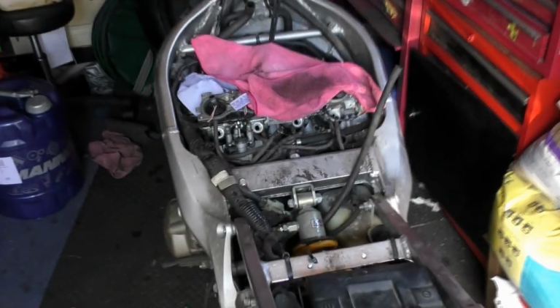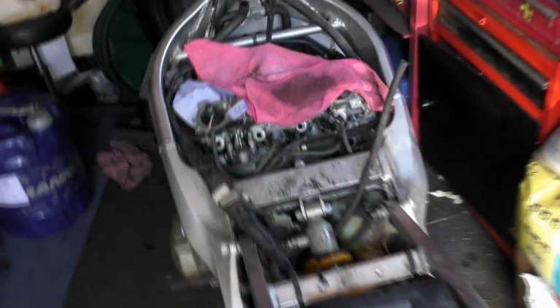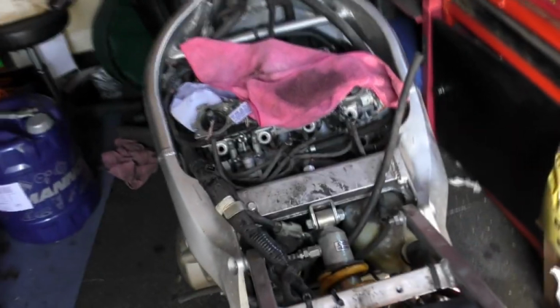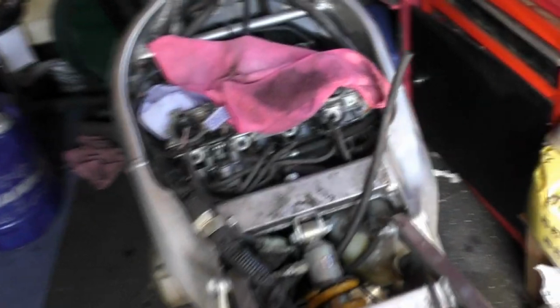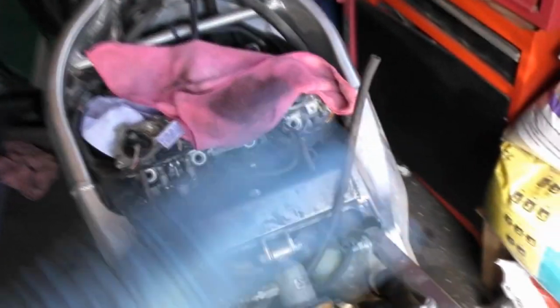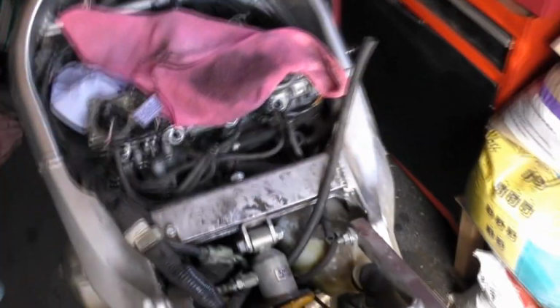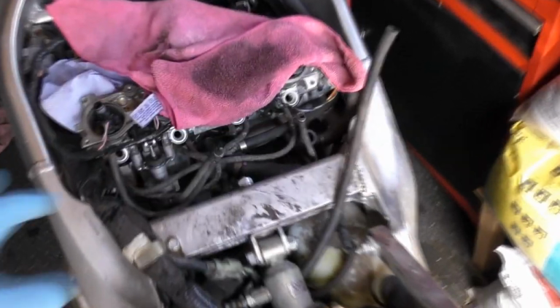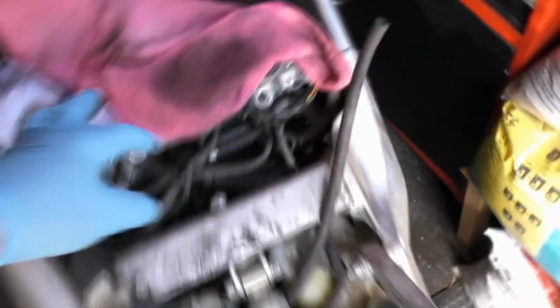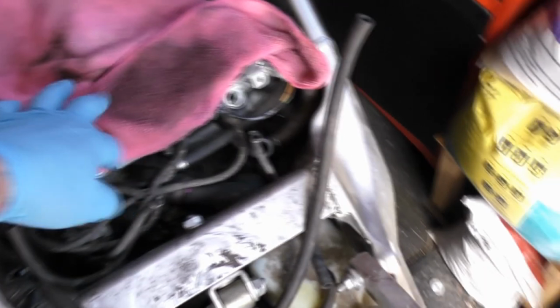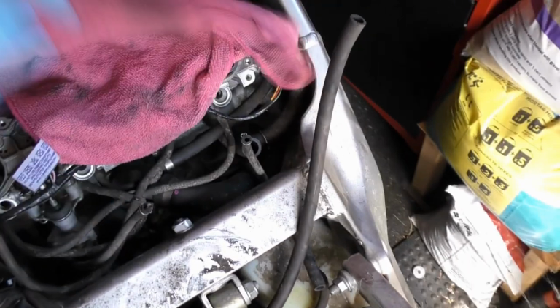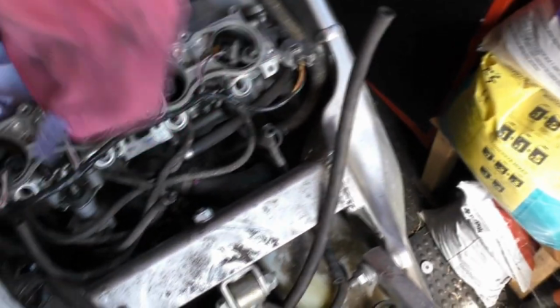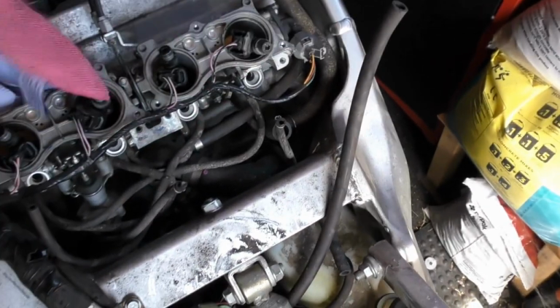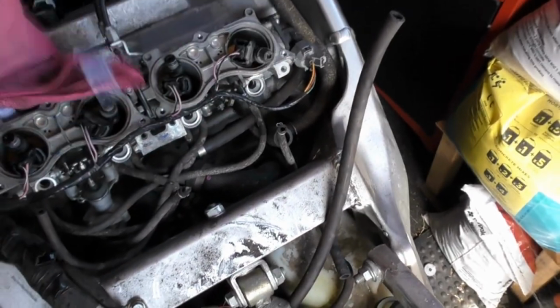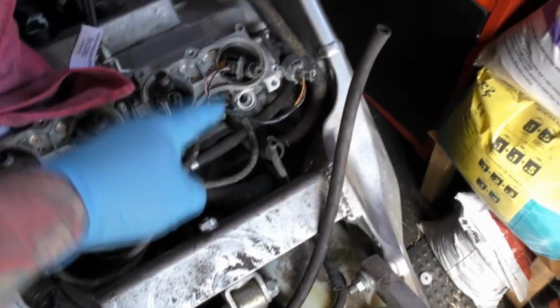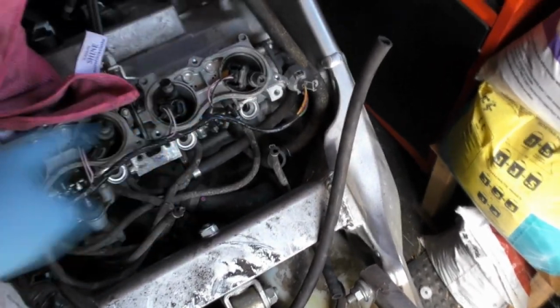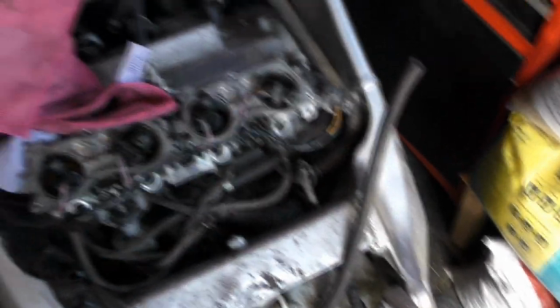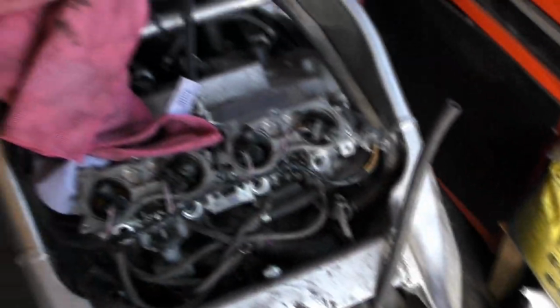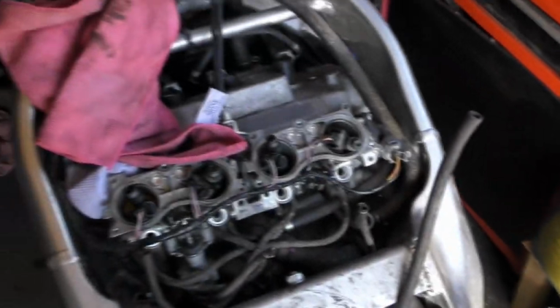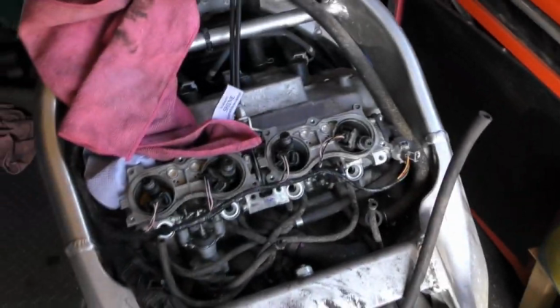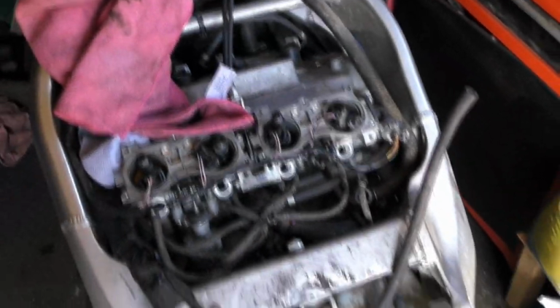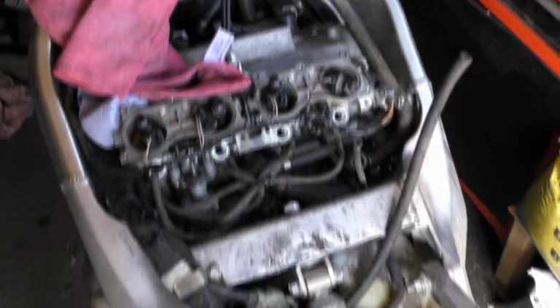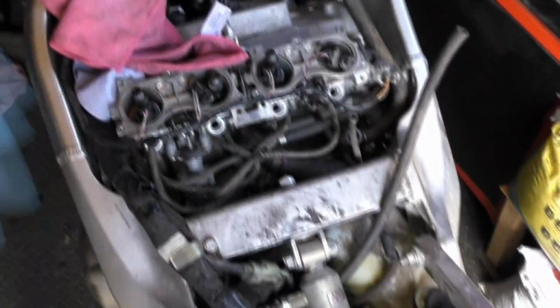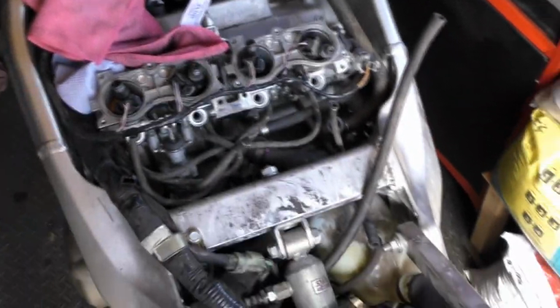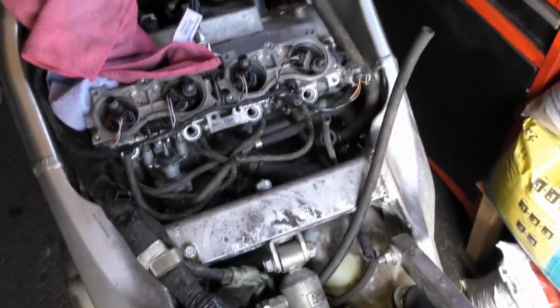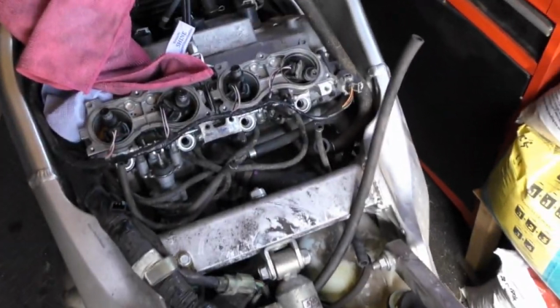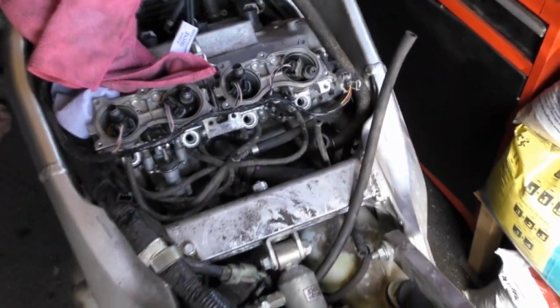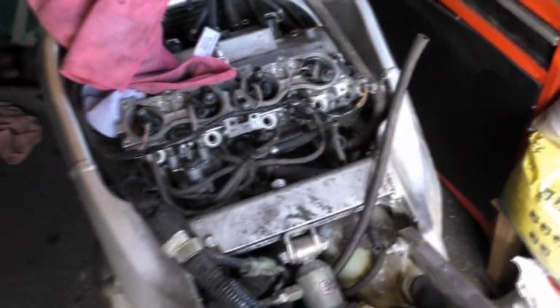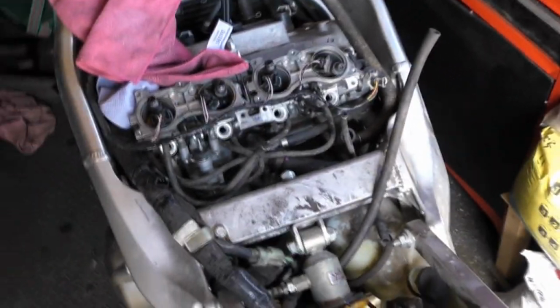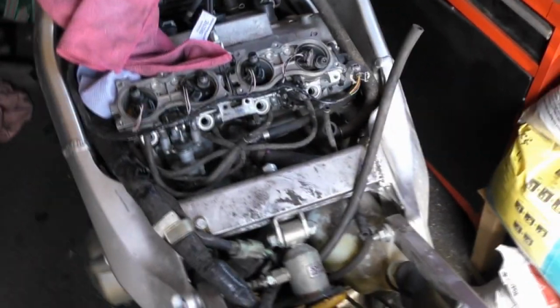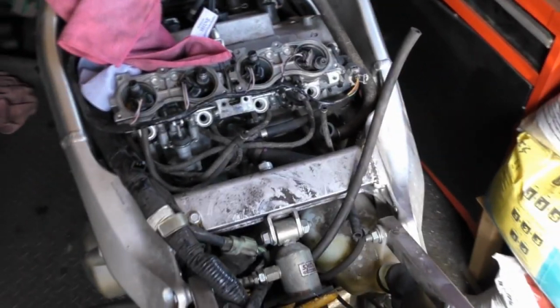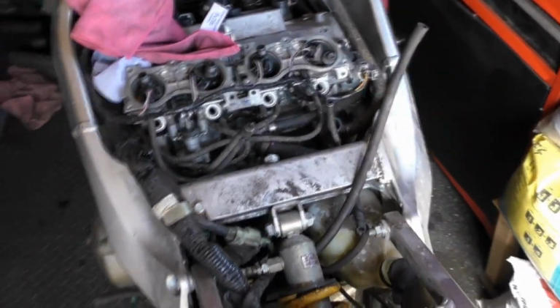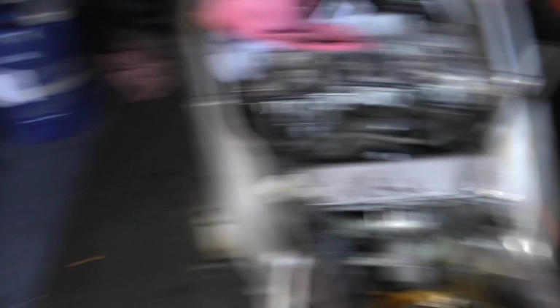So I've got it all off. There's injections - I've blown them all out, cleaned them all out, done all the bits and bobs I needed to do.